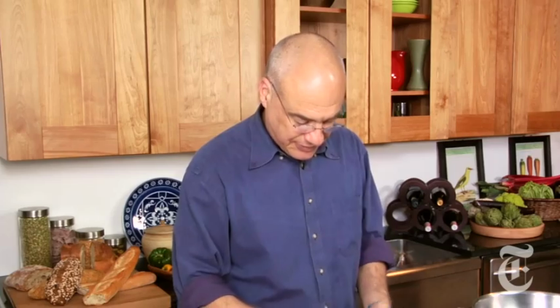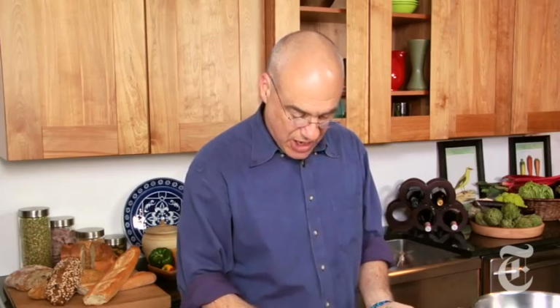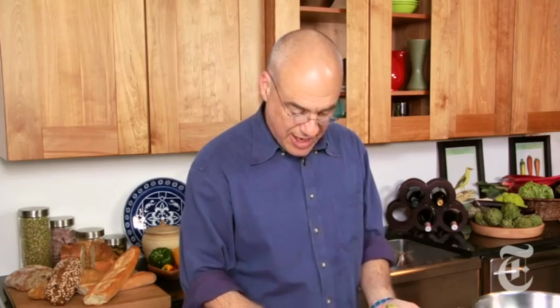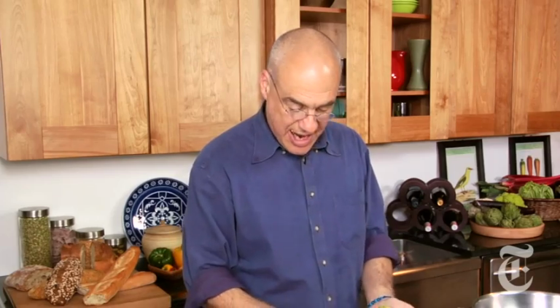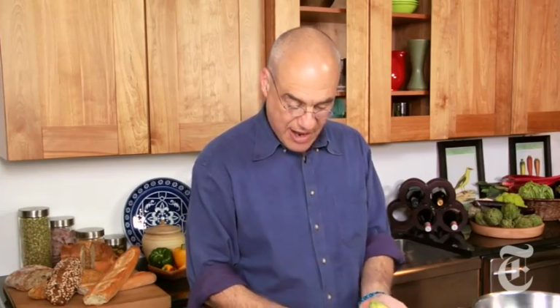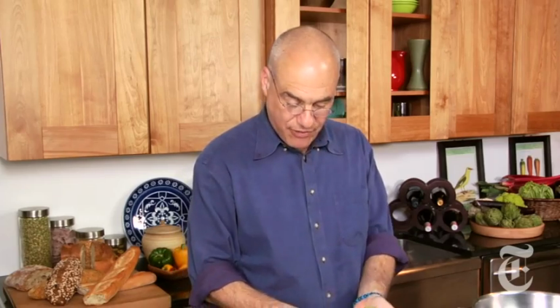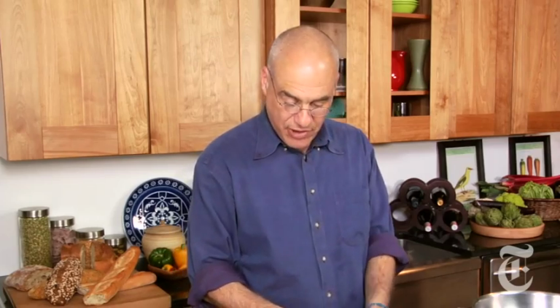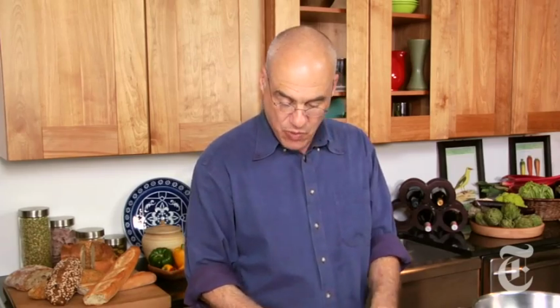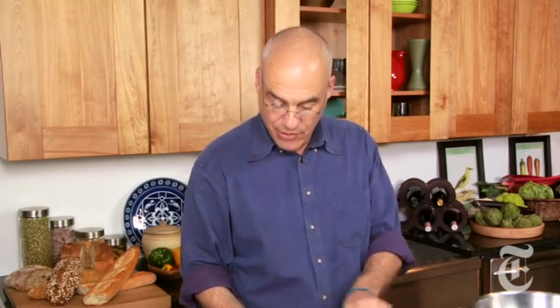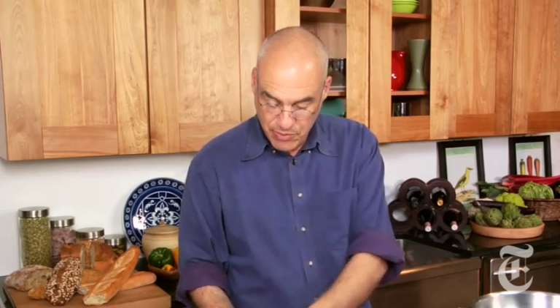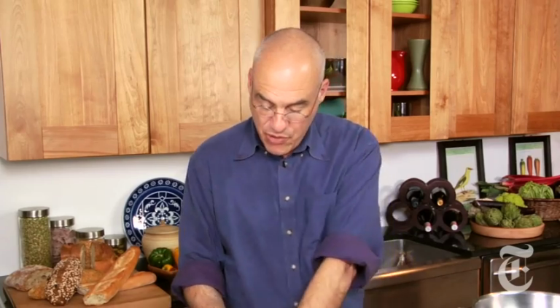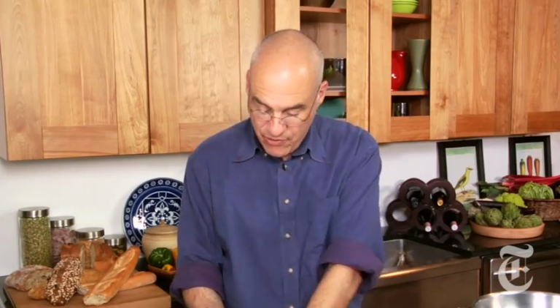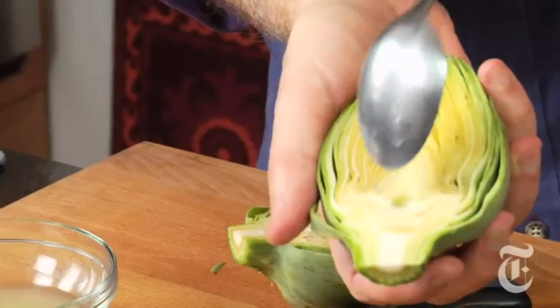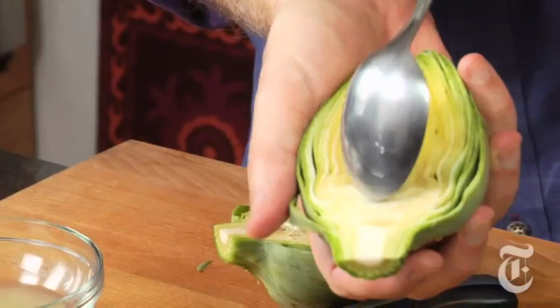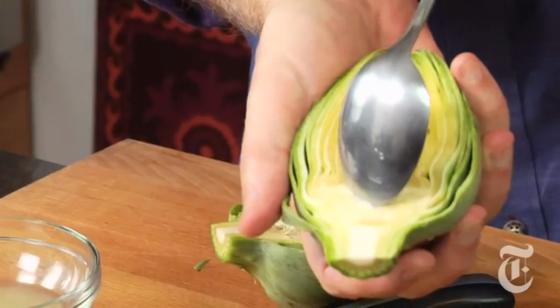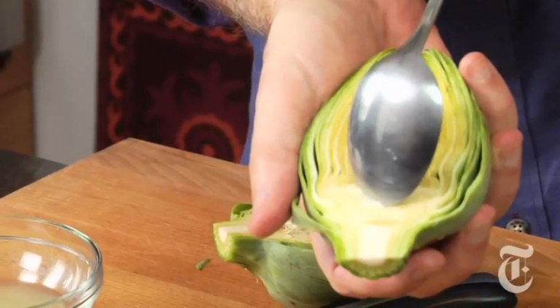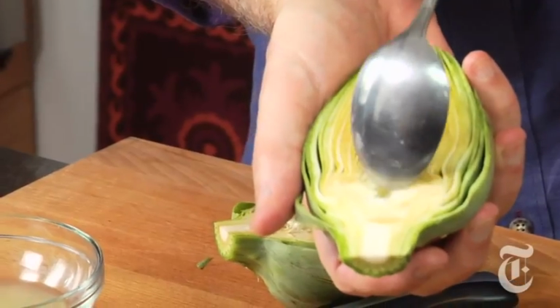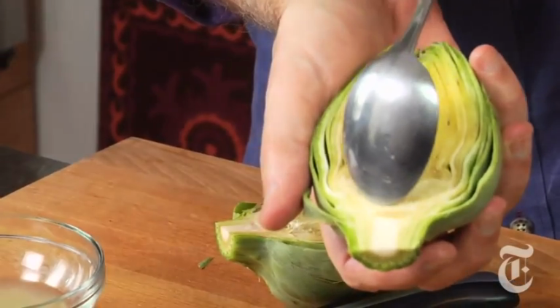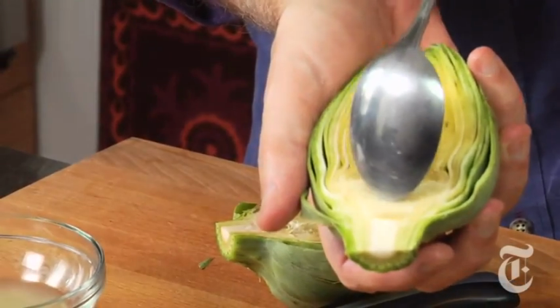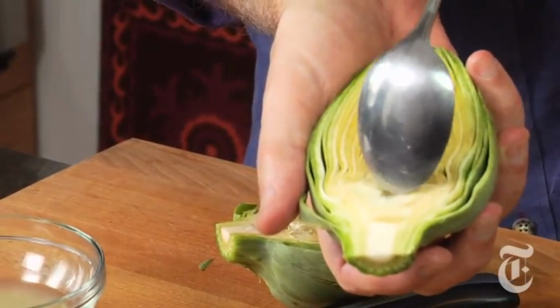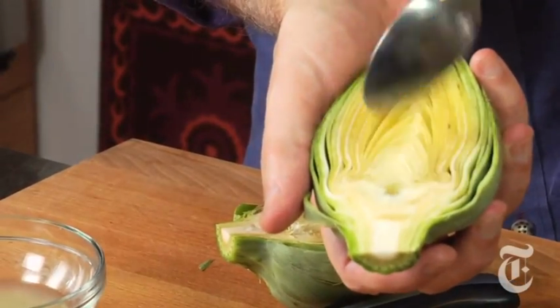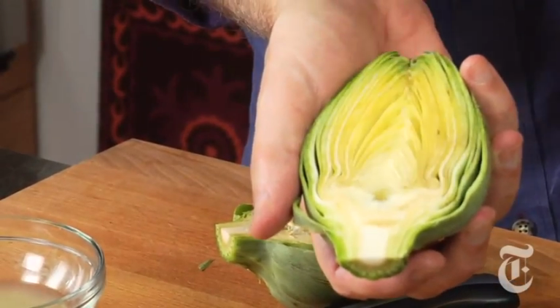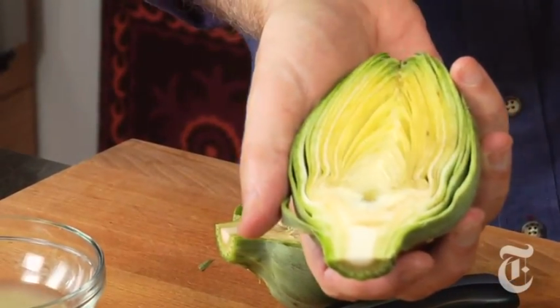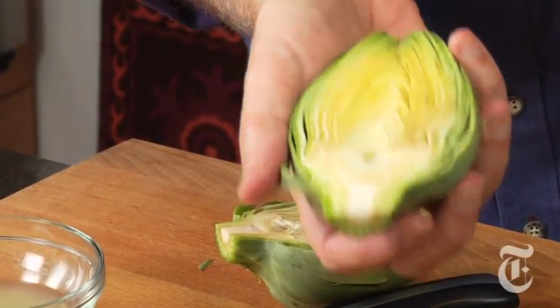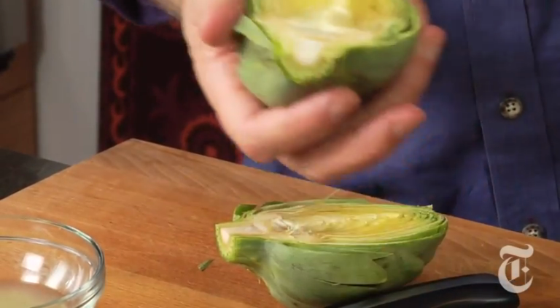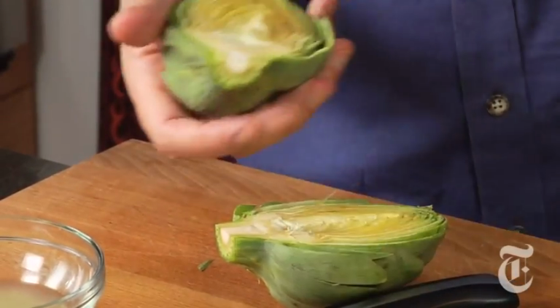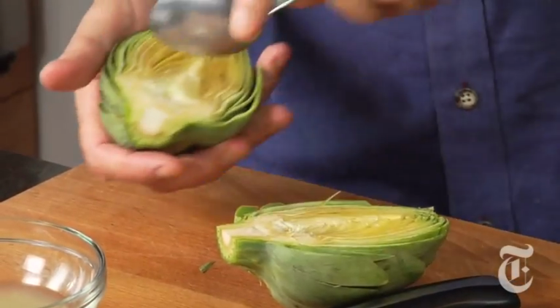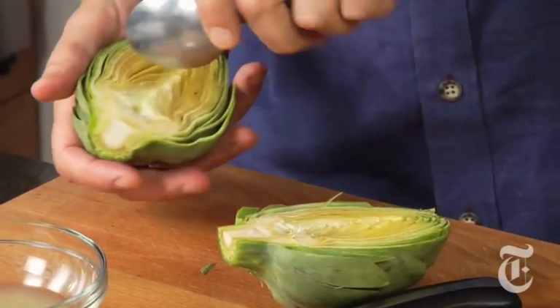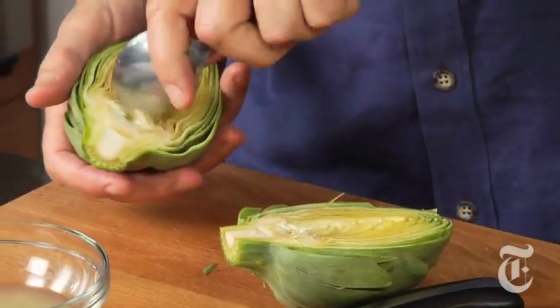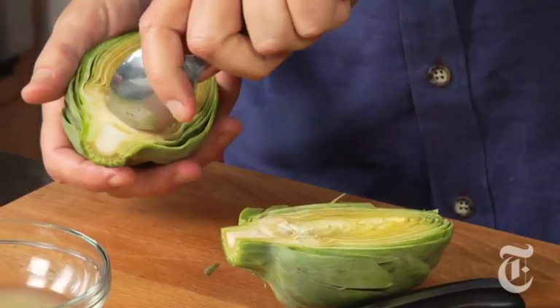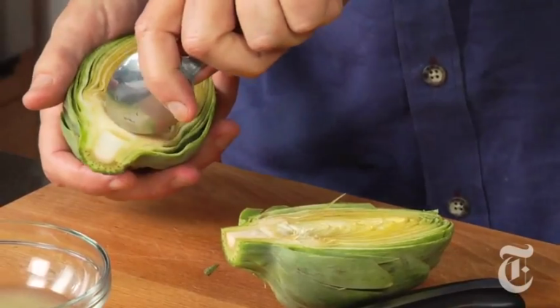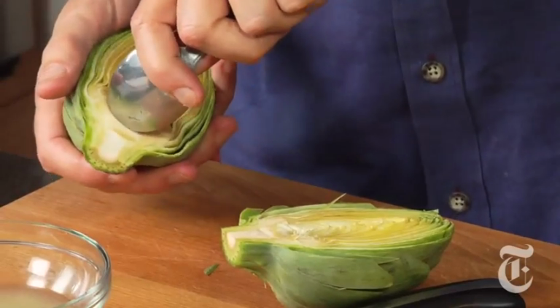Cut it in half. You want to remove that little hairy thing. With a spoon, scrape that out.